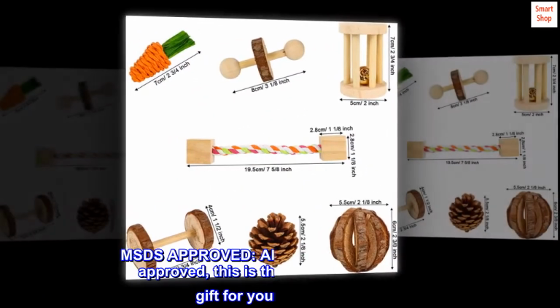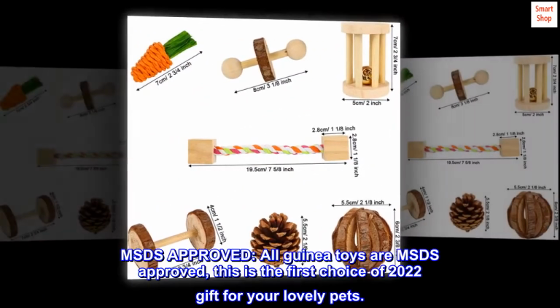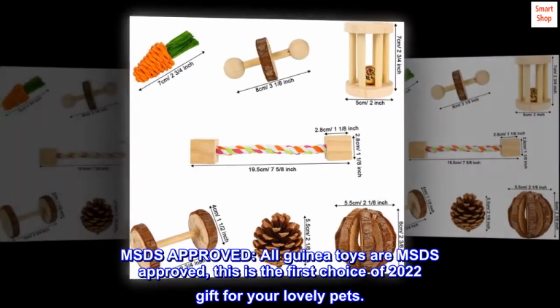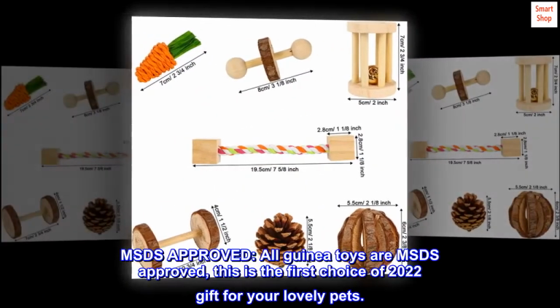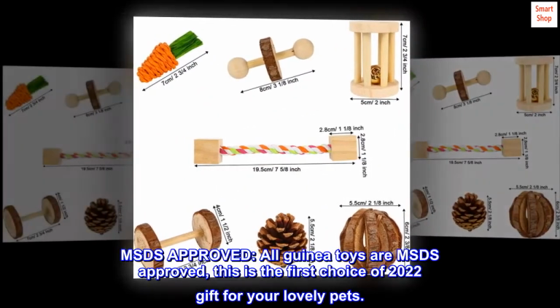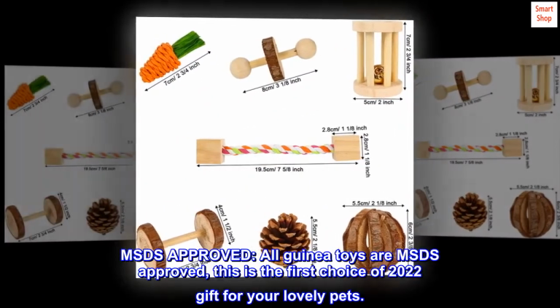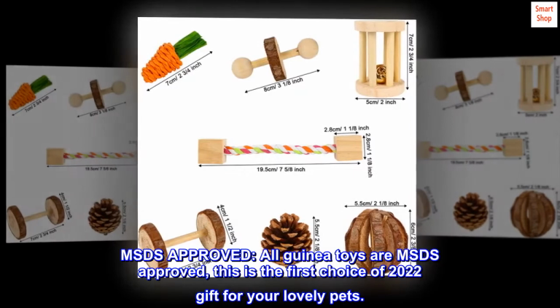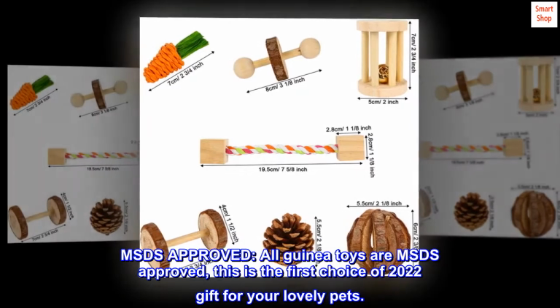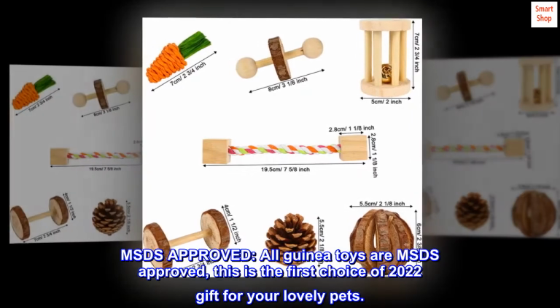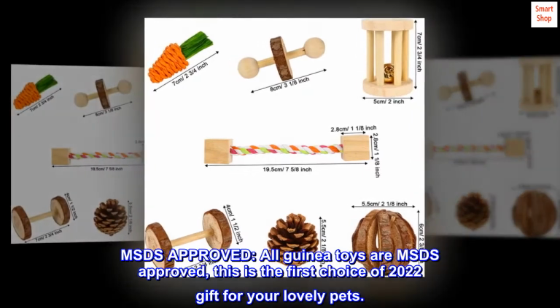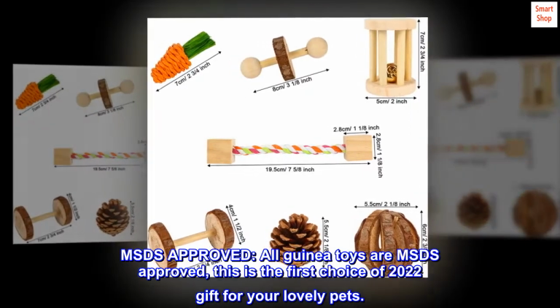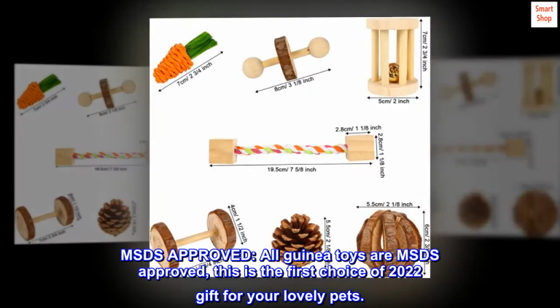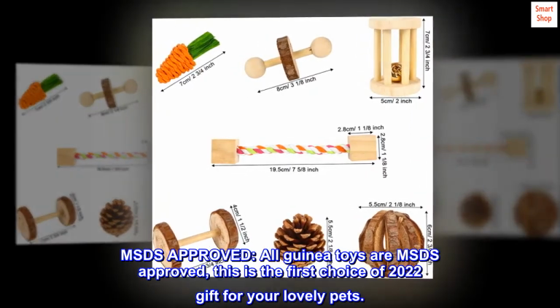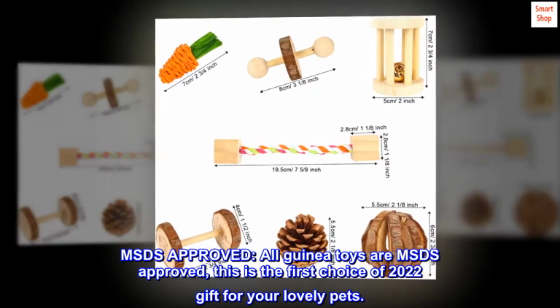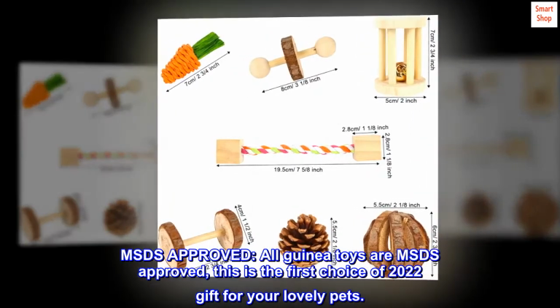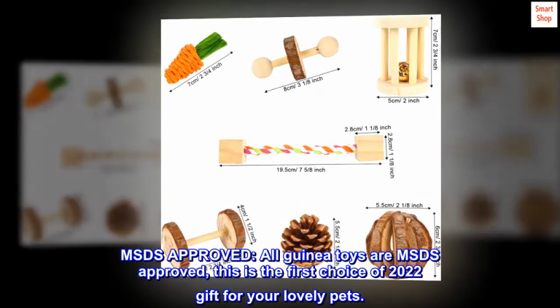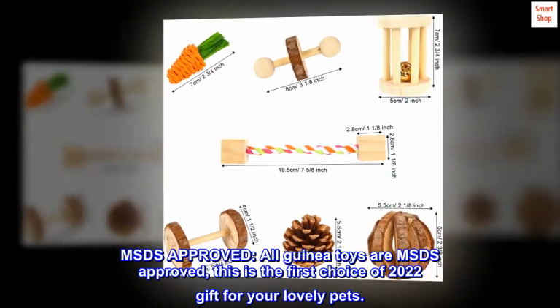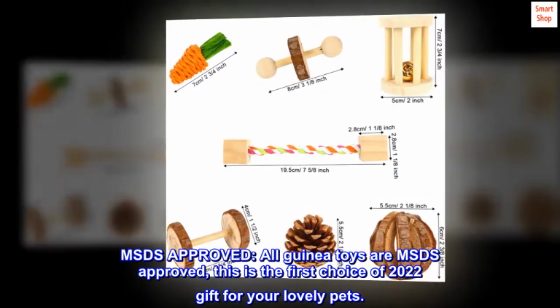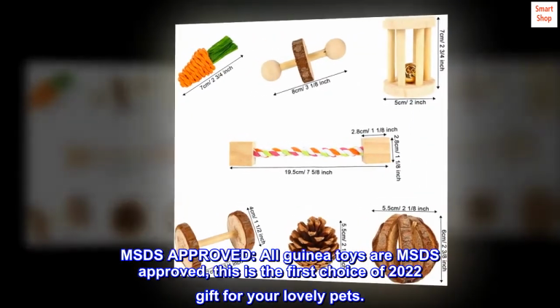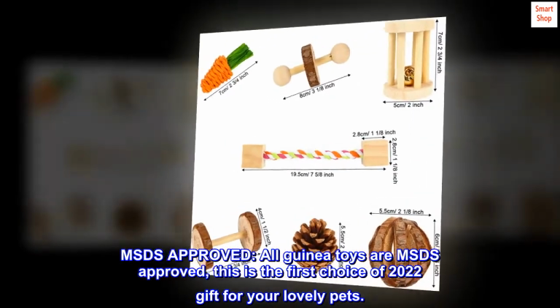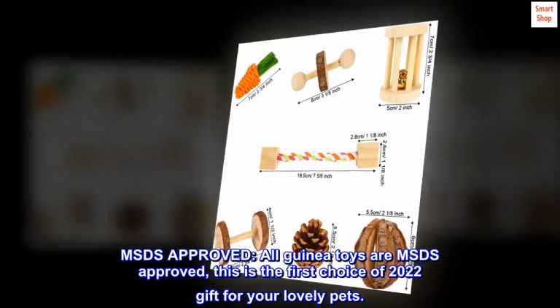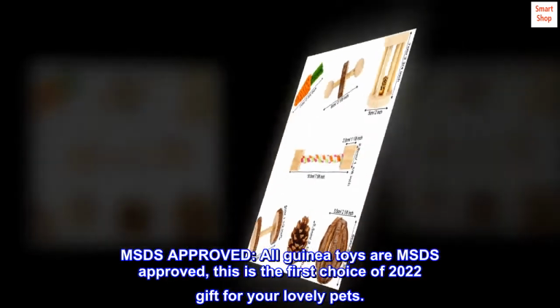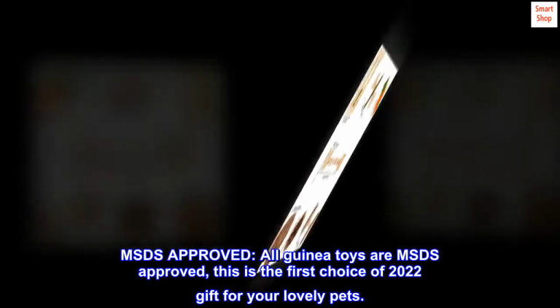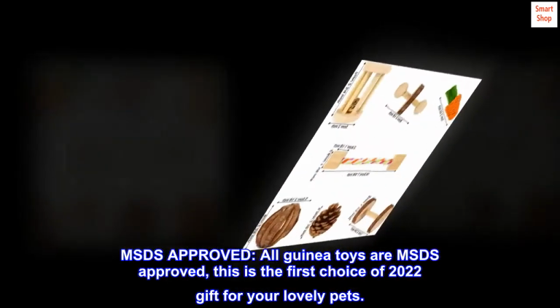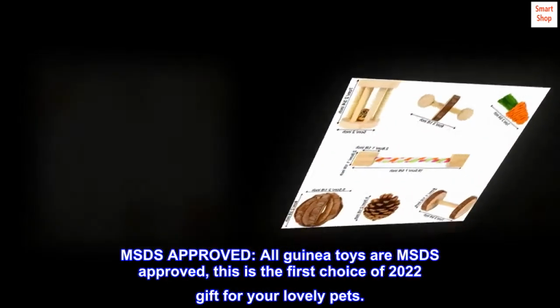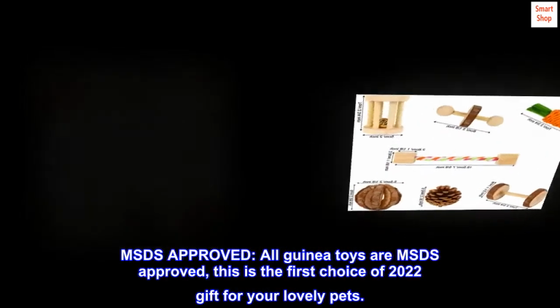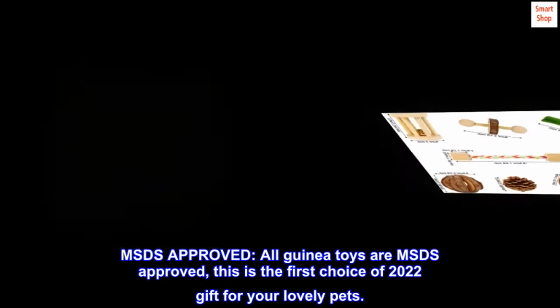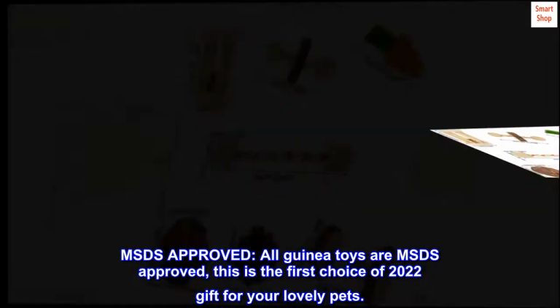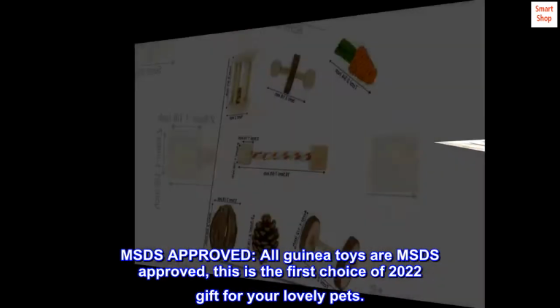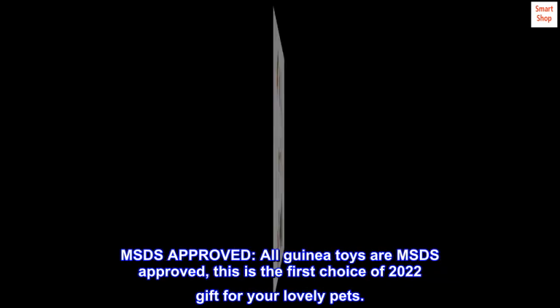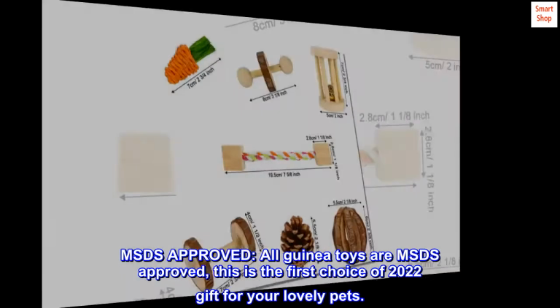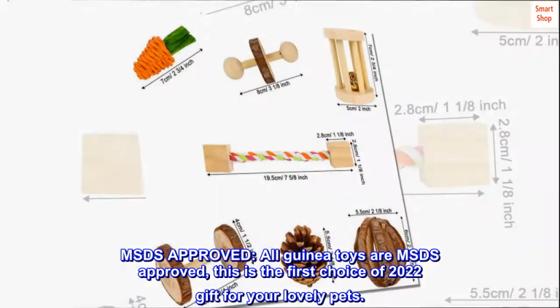All guinea toys are MSDS approved. This is the first choice of 2022 gift for your lovely pets.